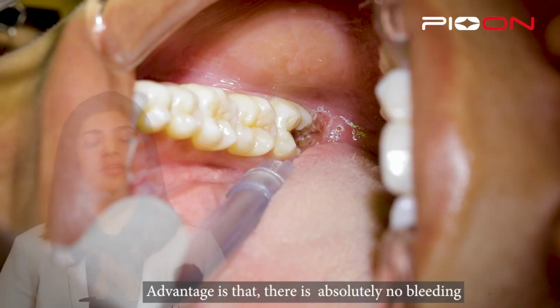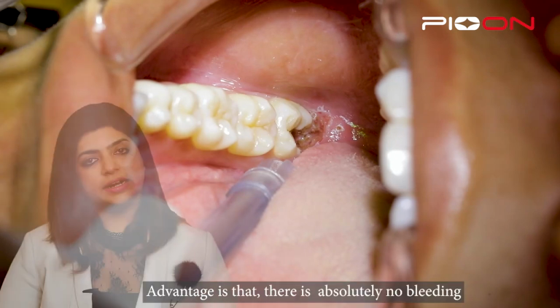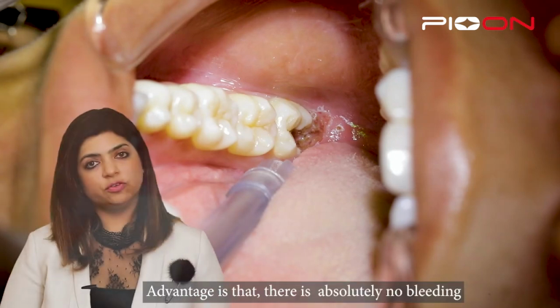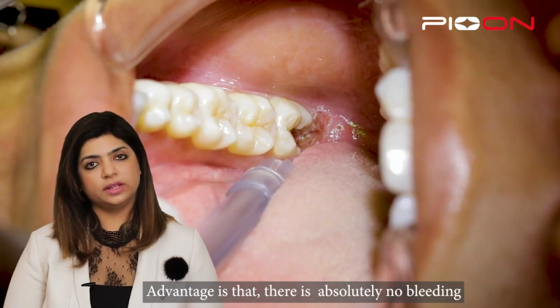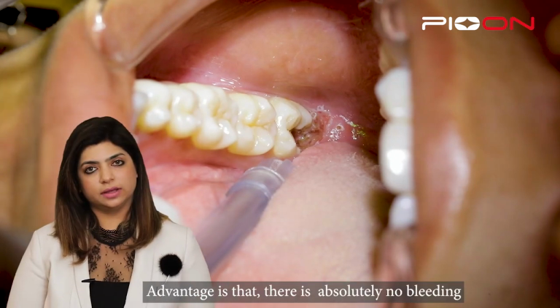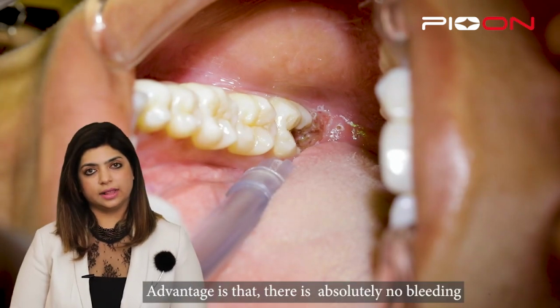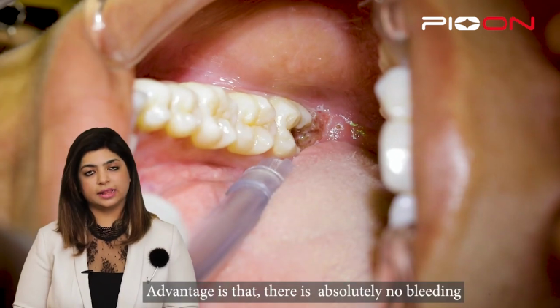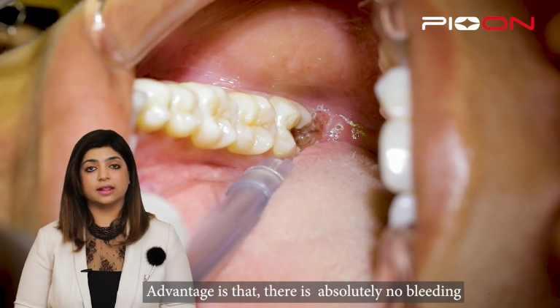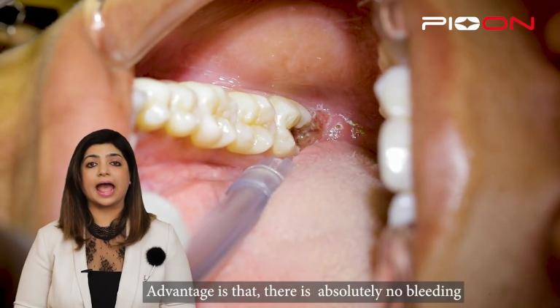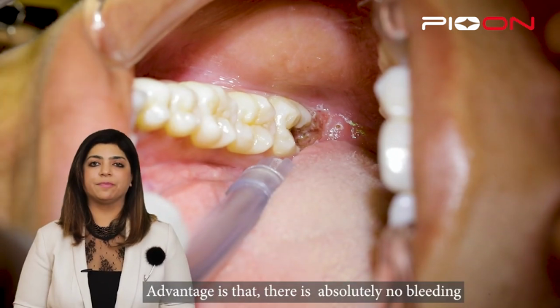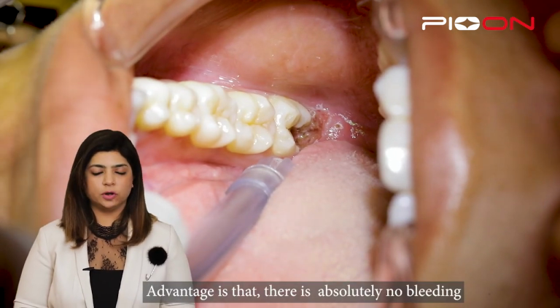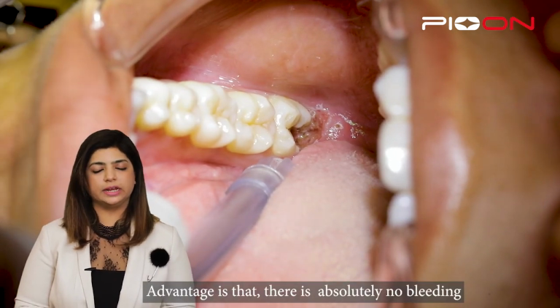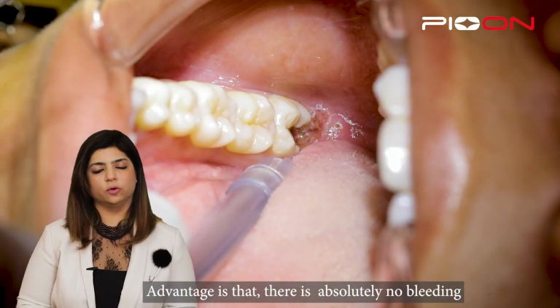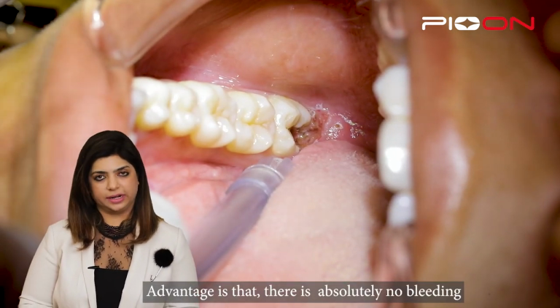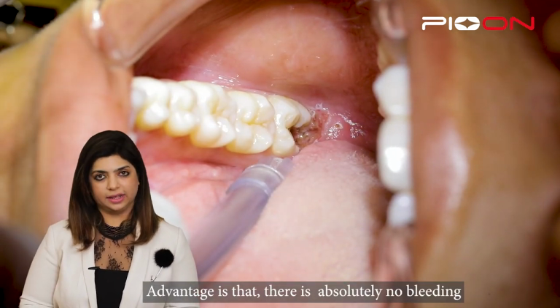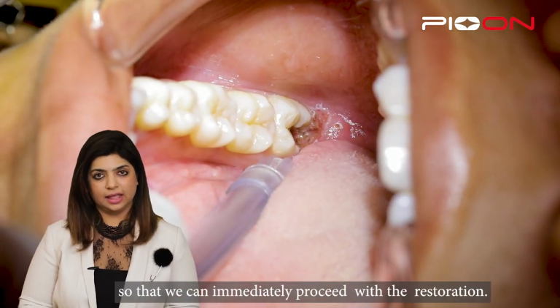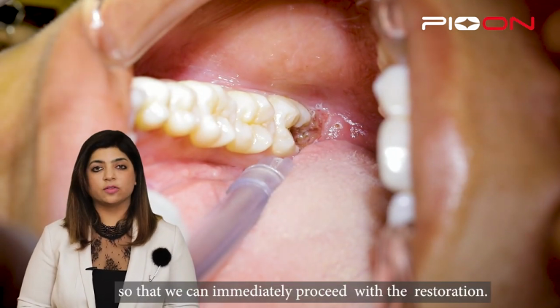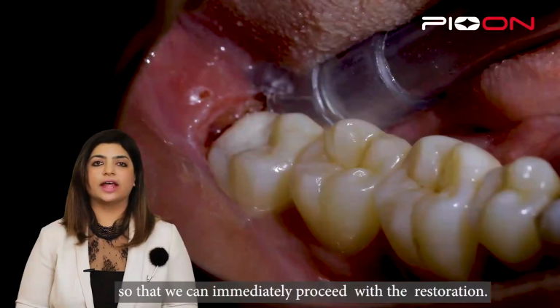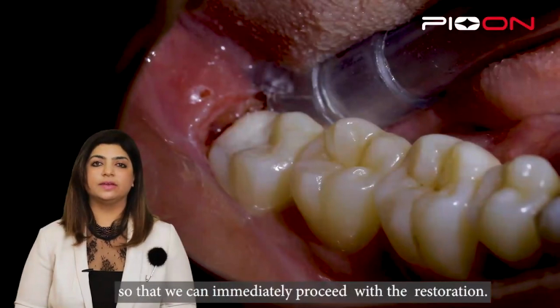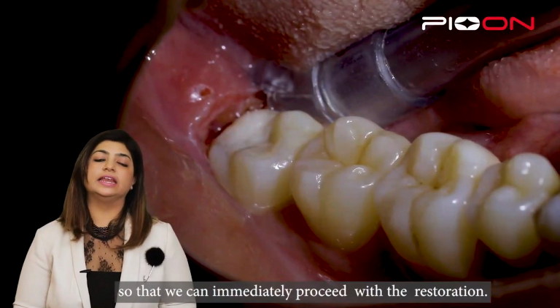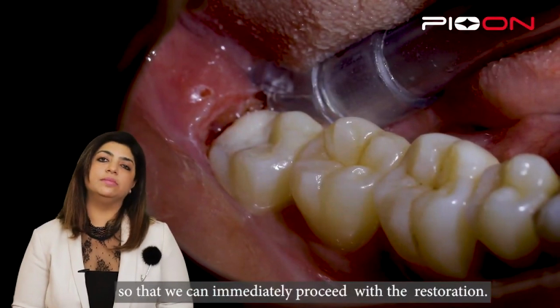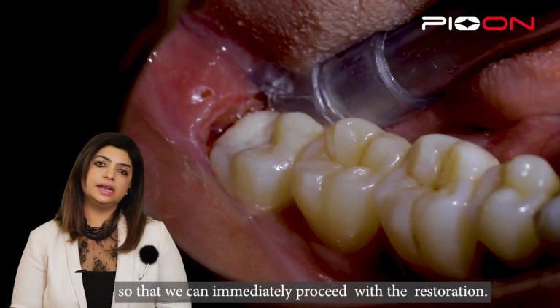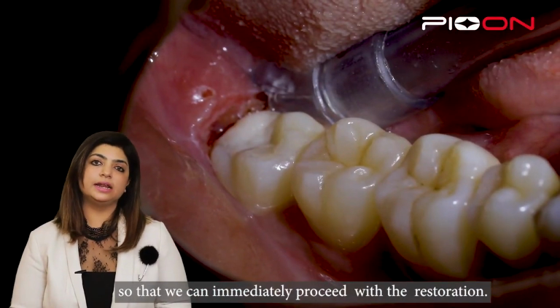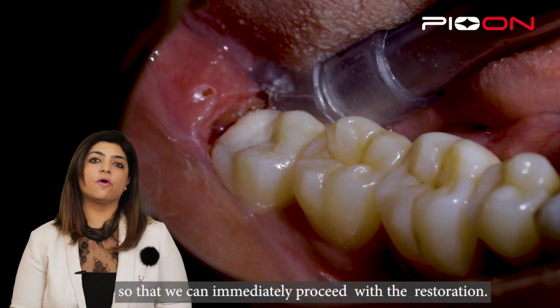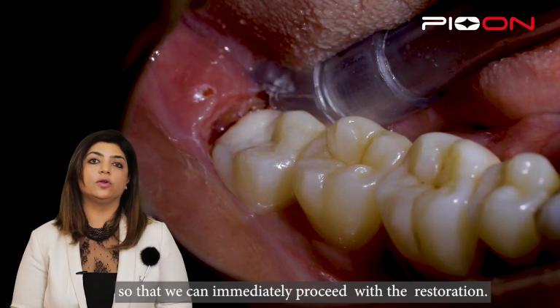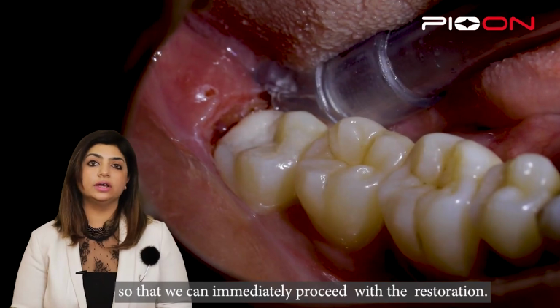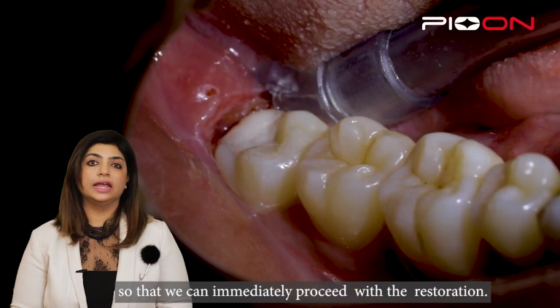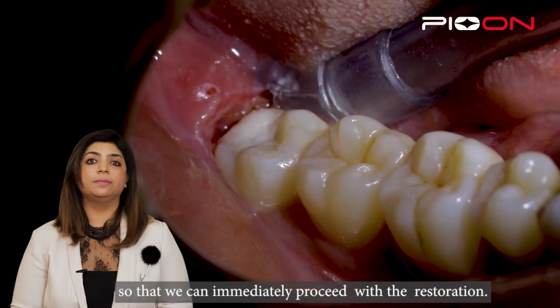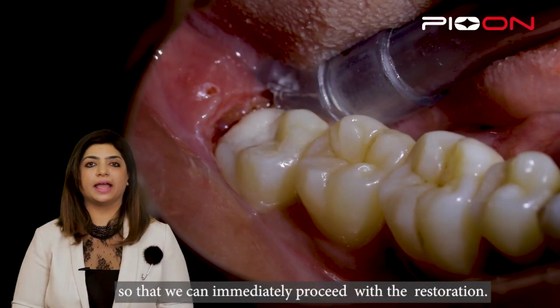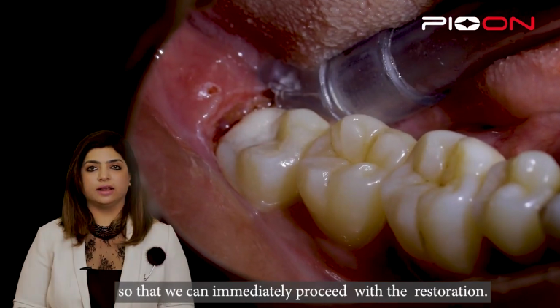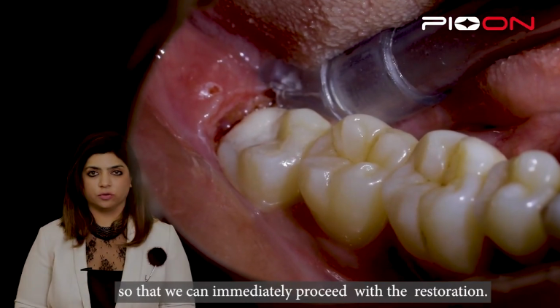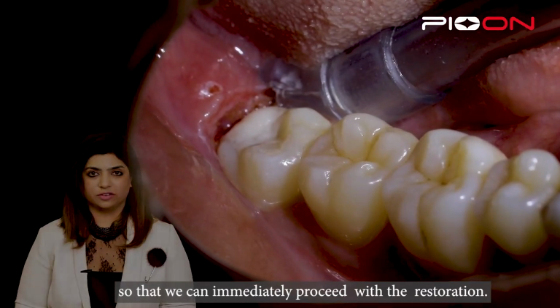The advantage here is there is absolutely no bleeding, so we can immediately follow it with a restoration.